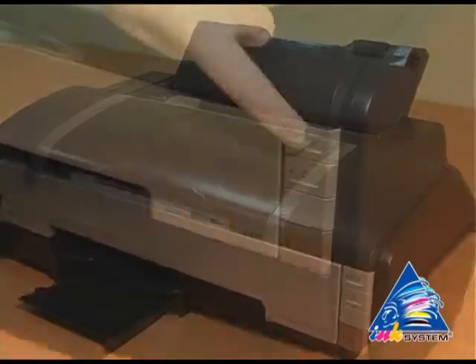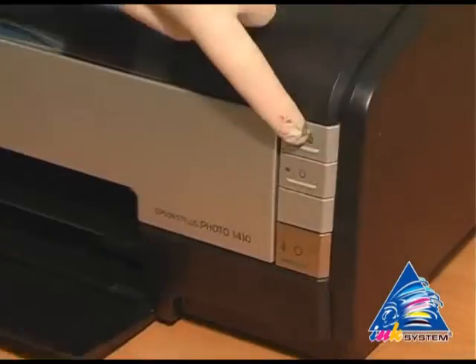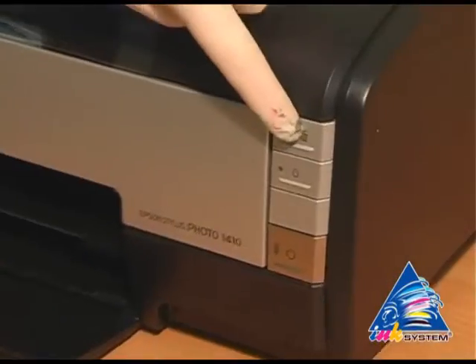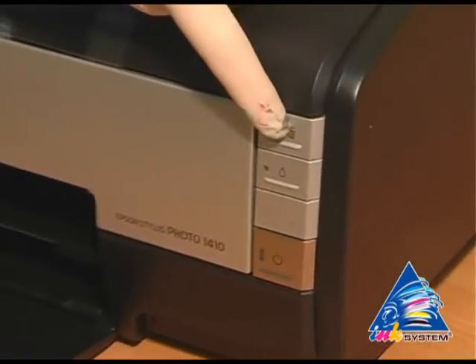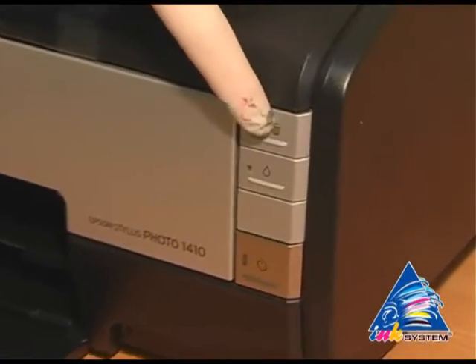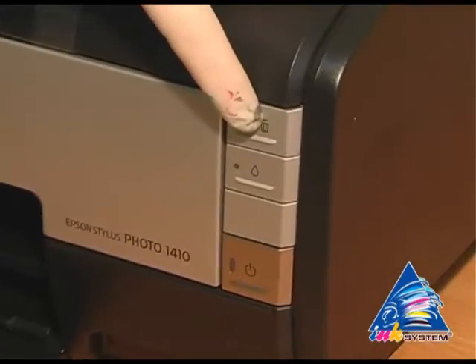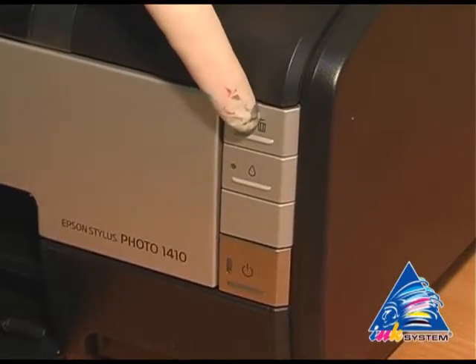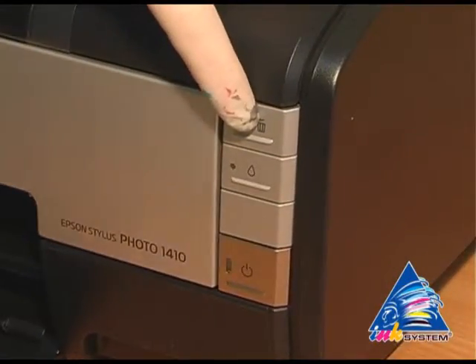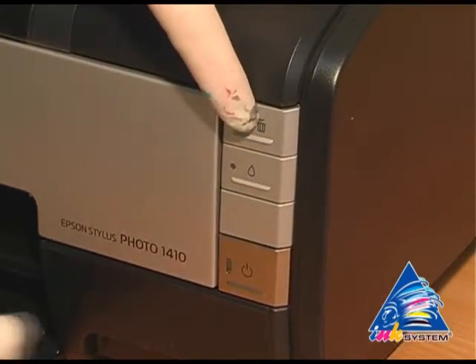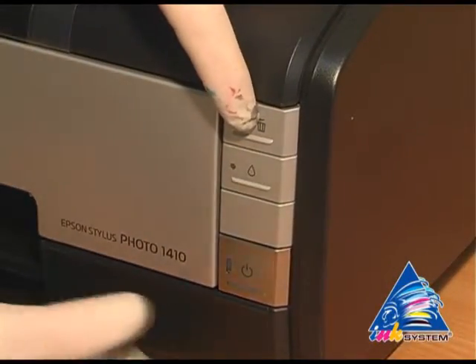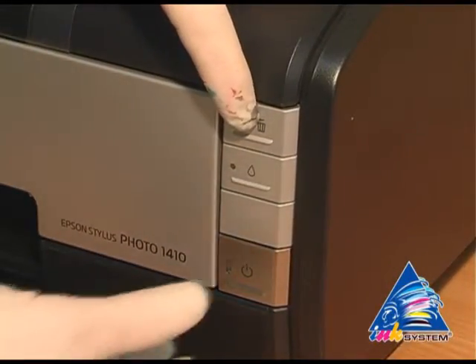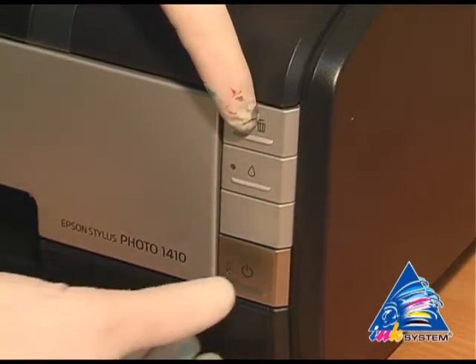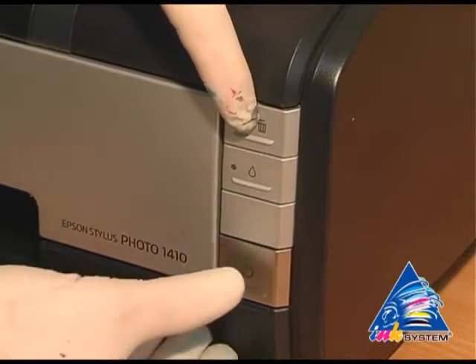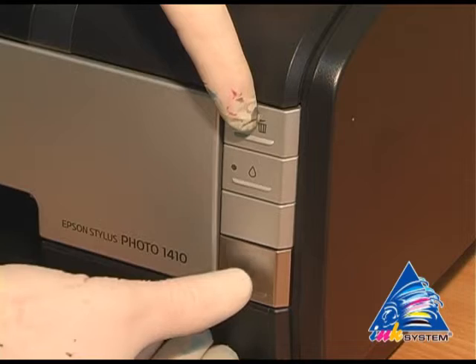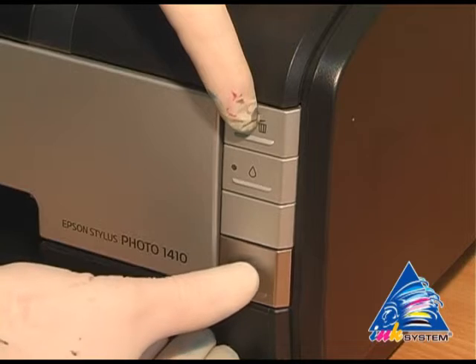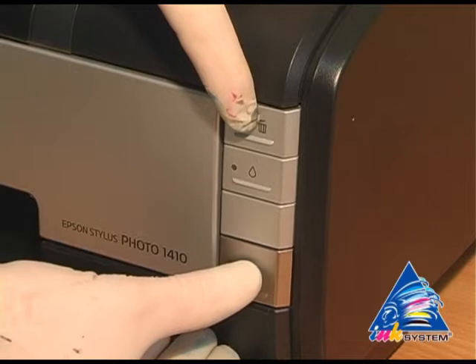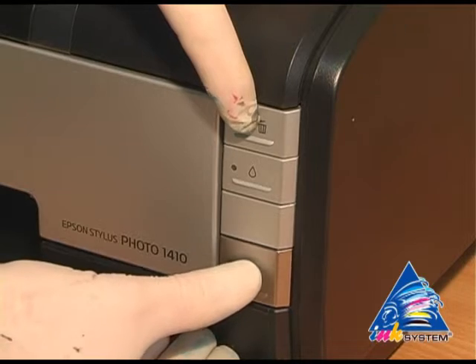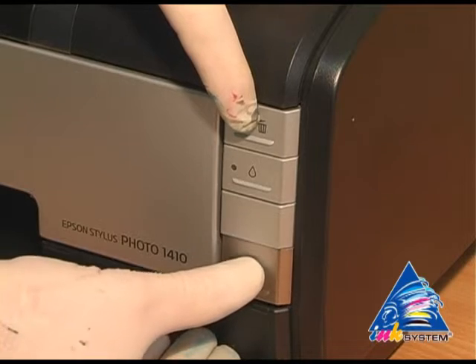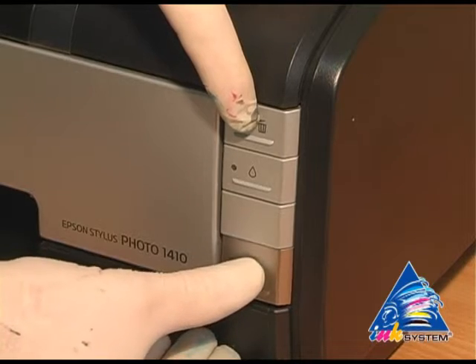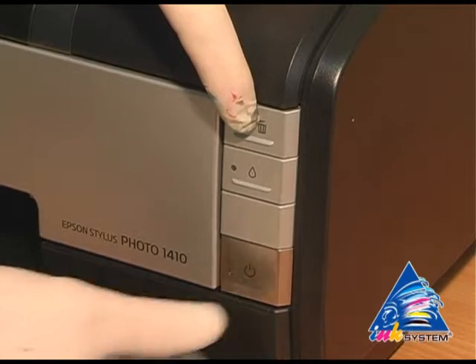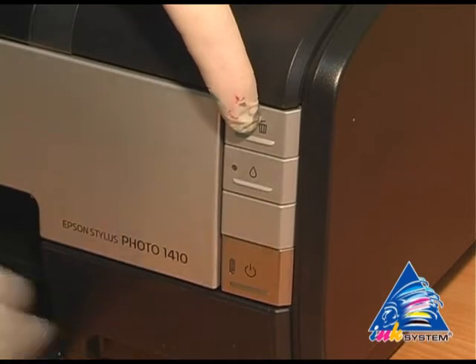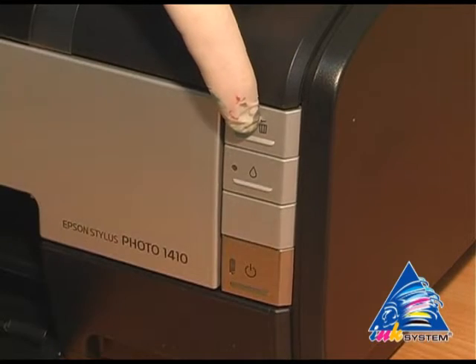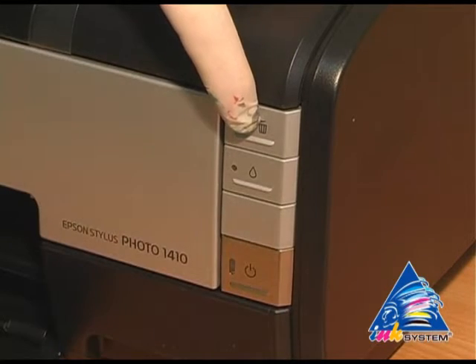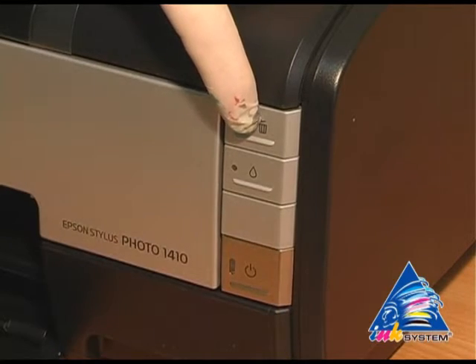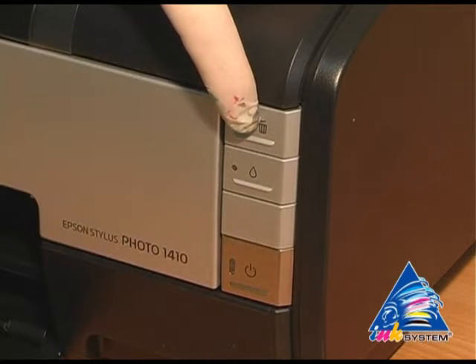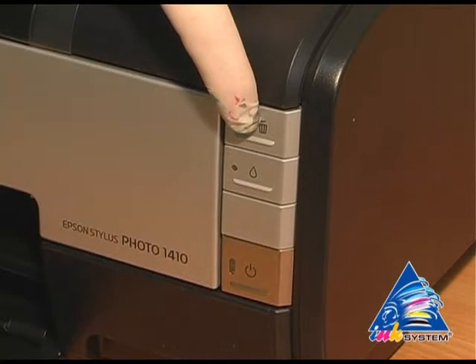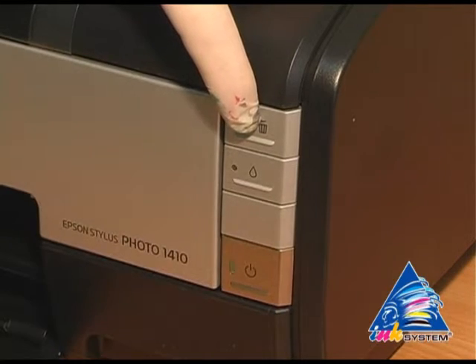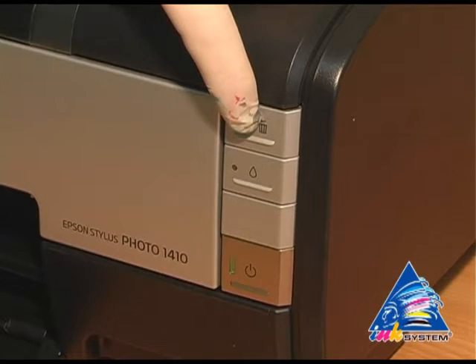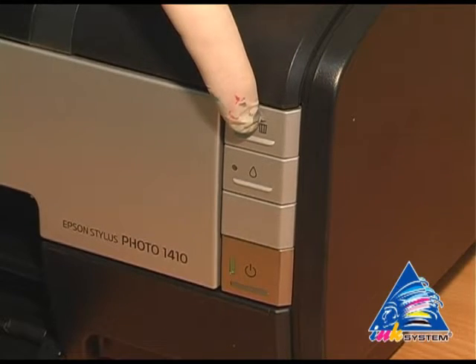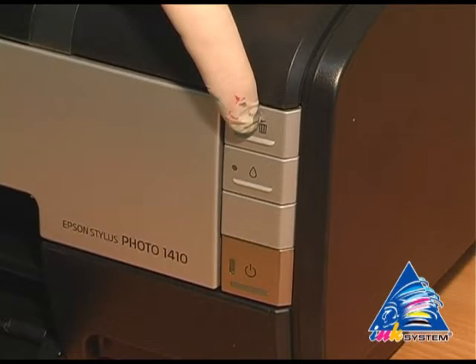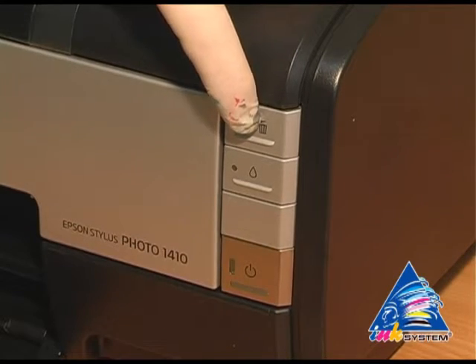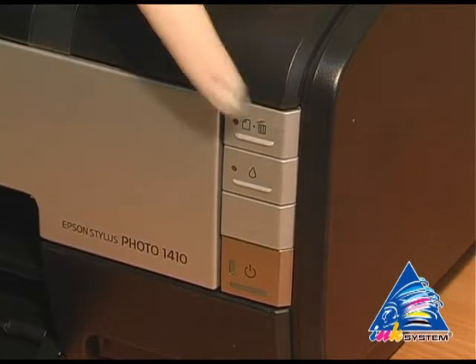To make a nozzle test, press and hold the red button and turn on the printer.